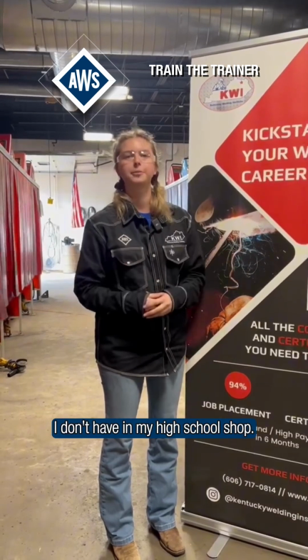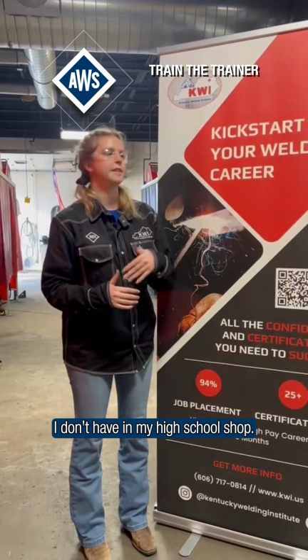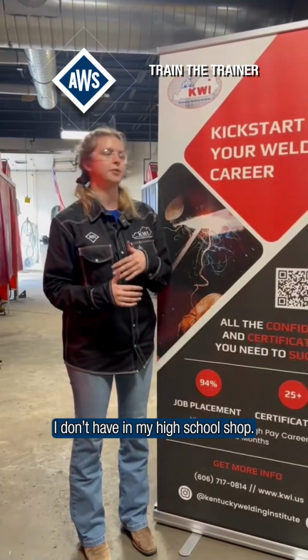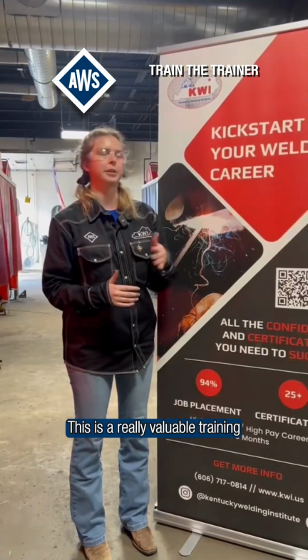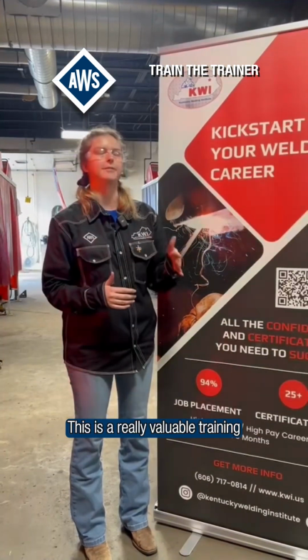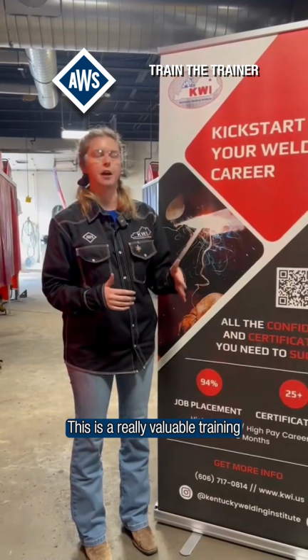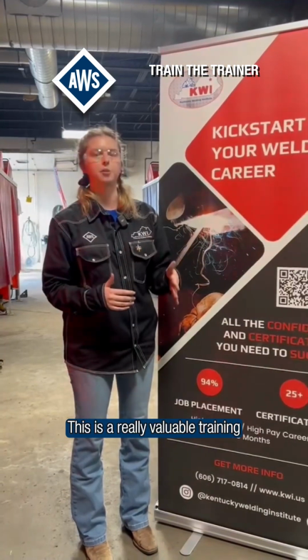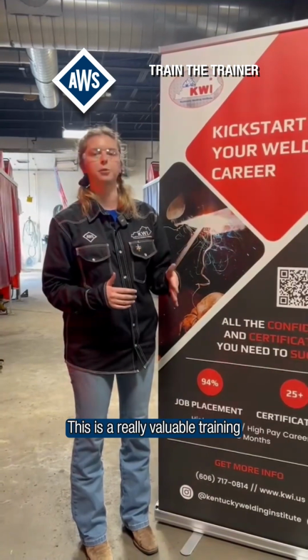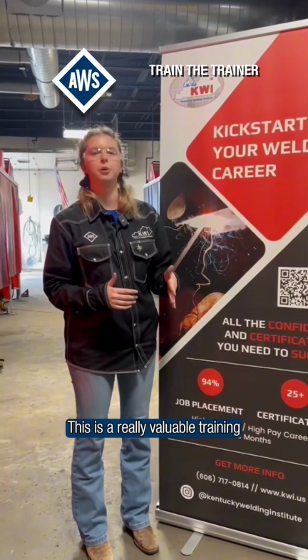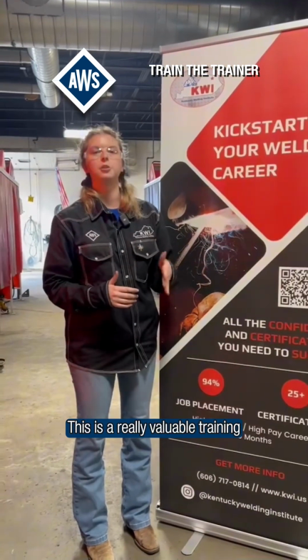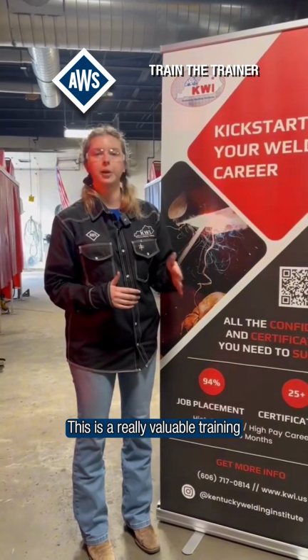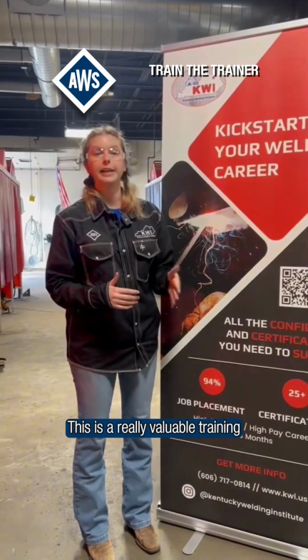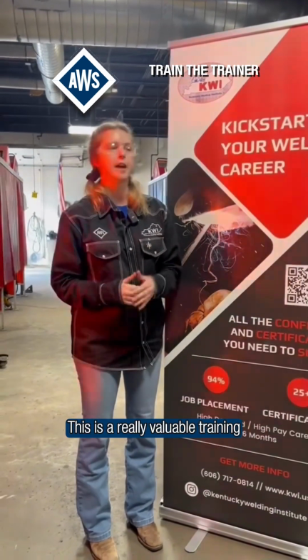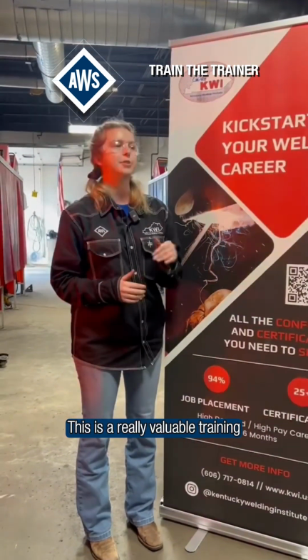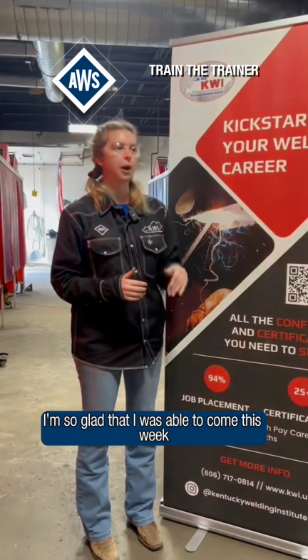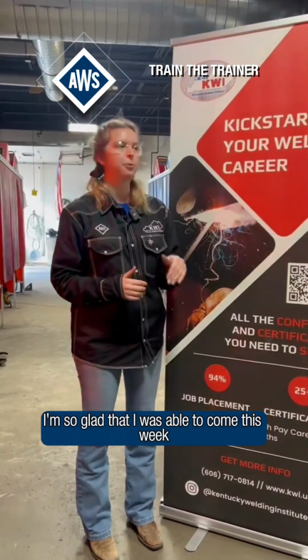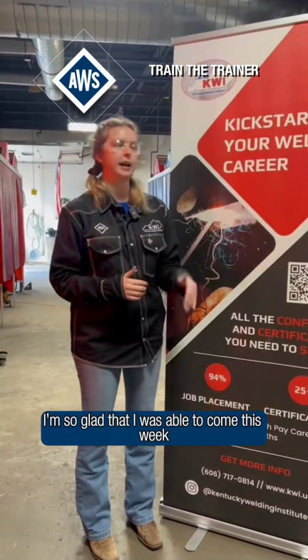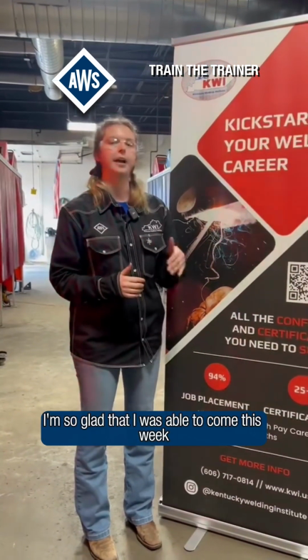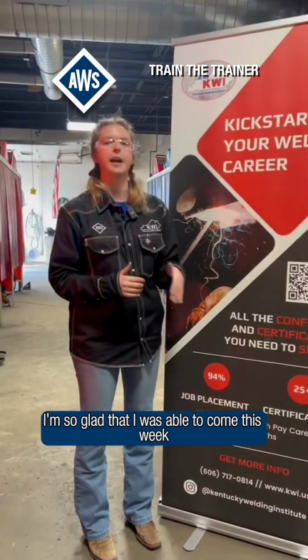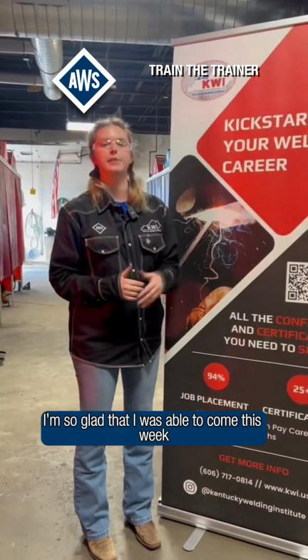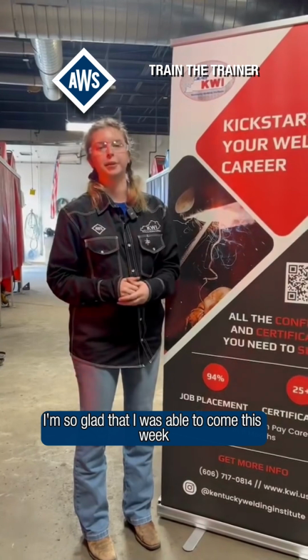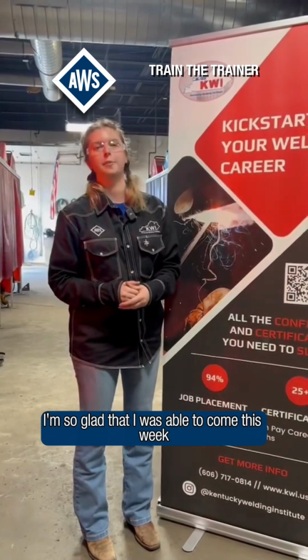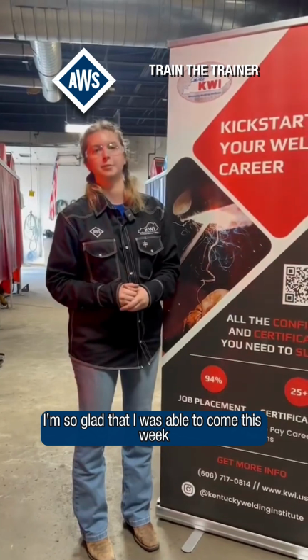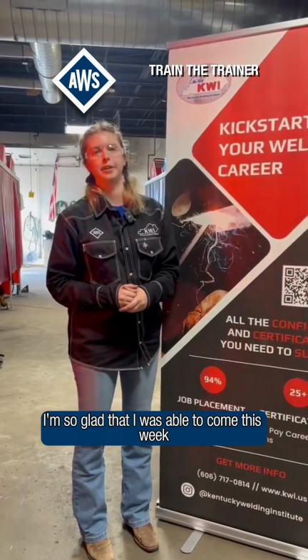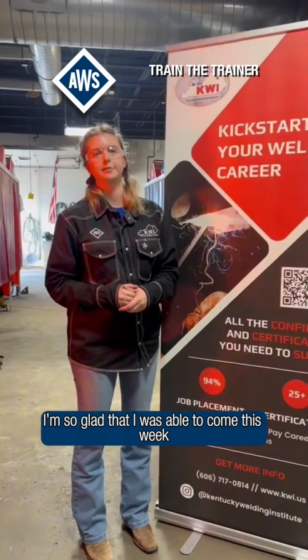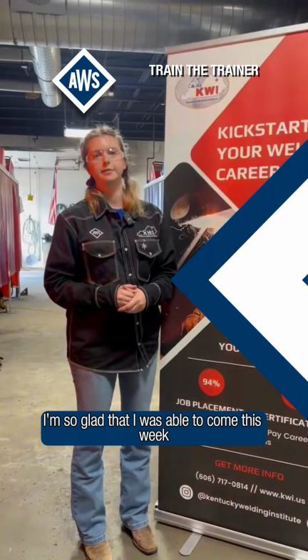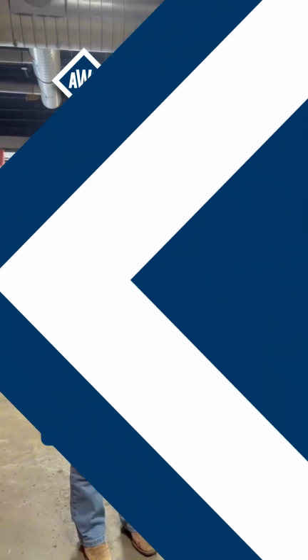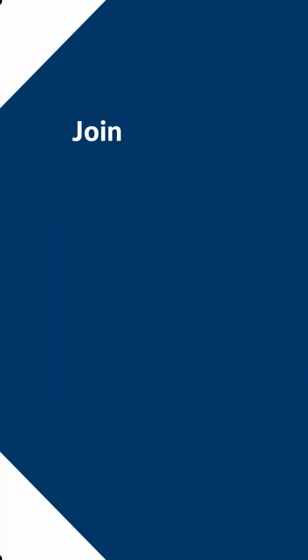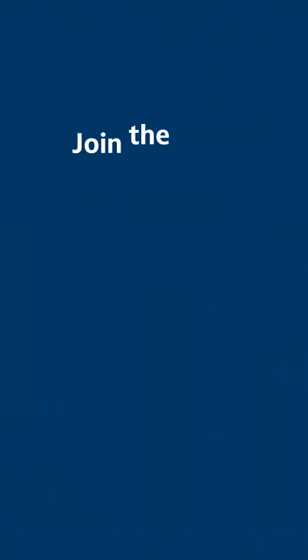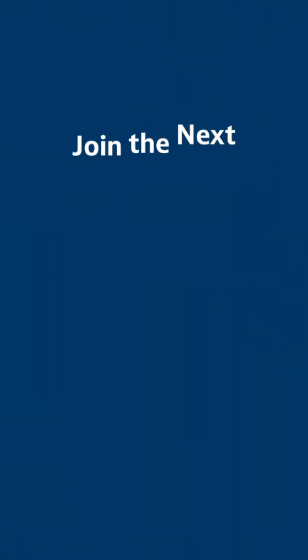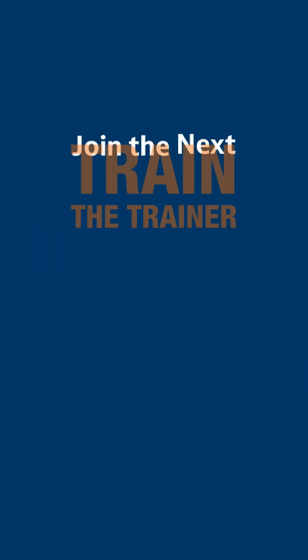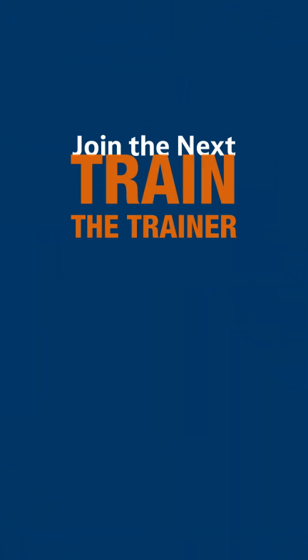This is a really valuable training. I'm so glad that I was able to come this week. Thank you.